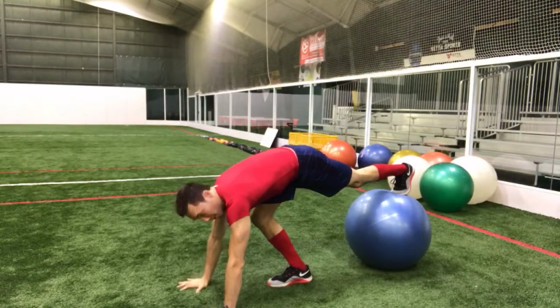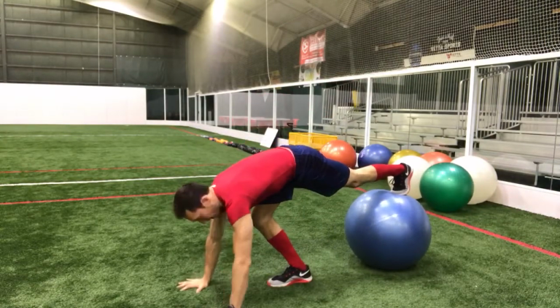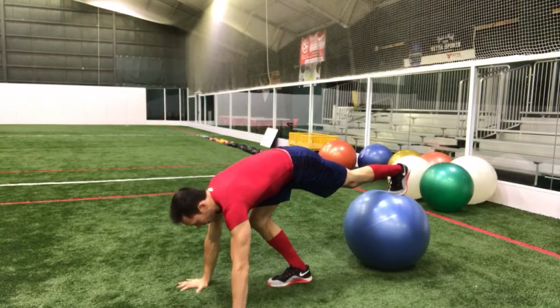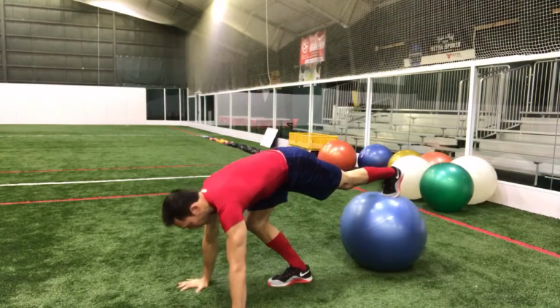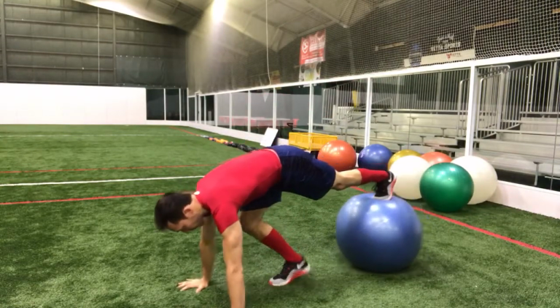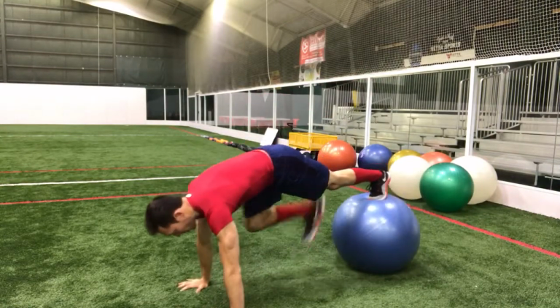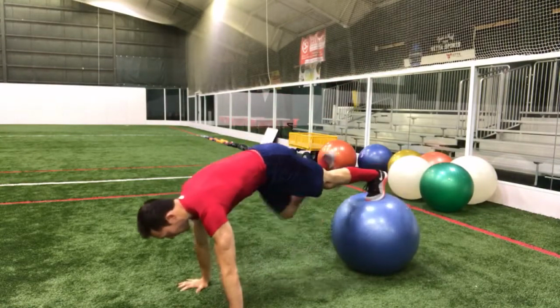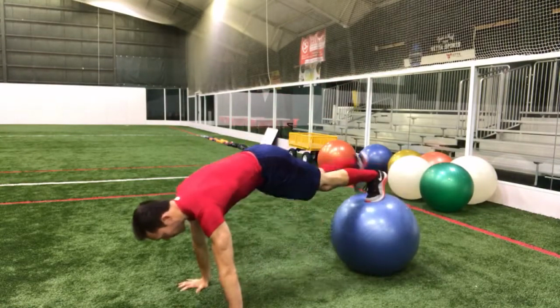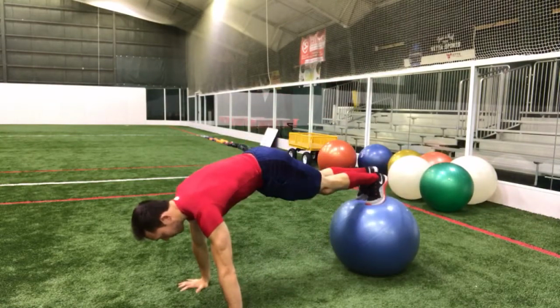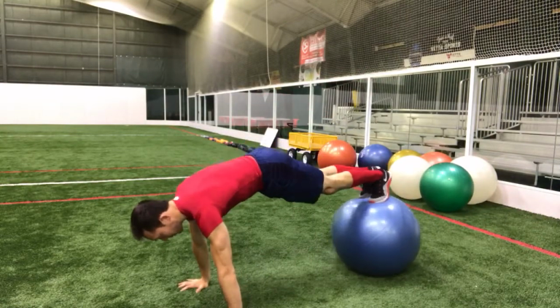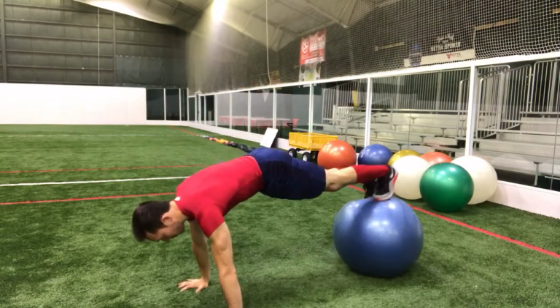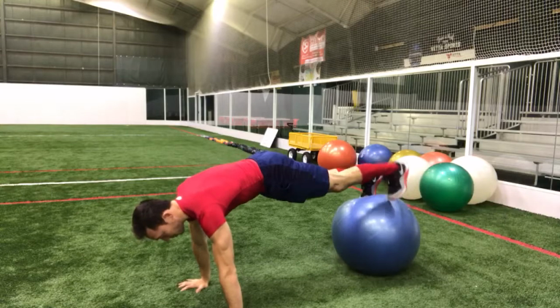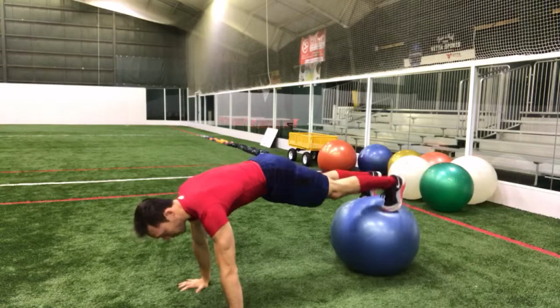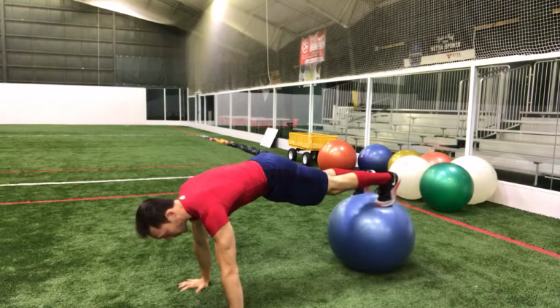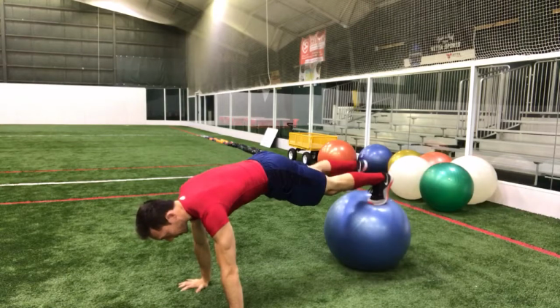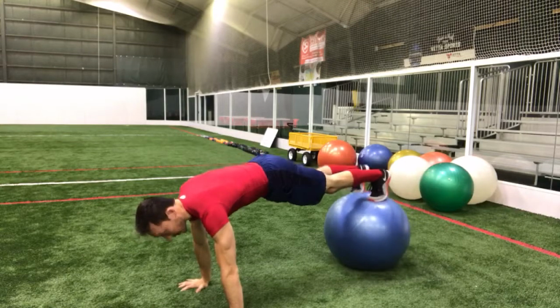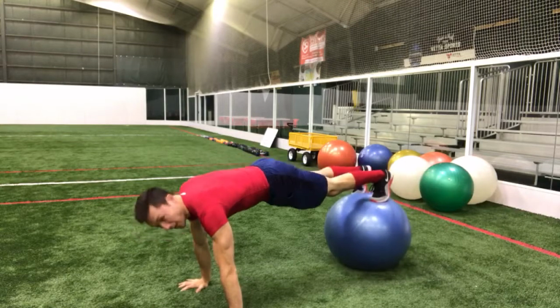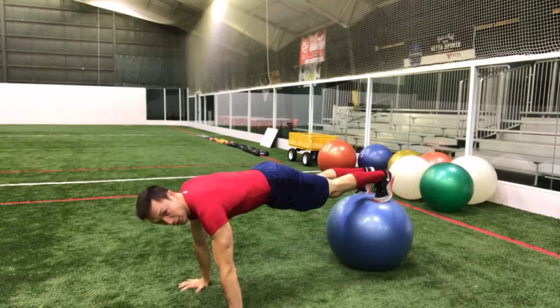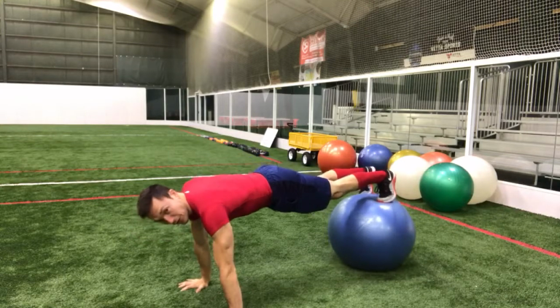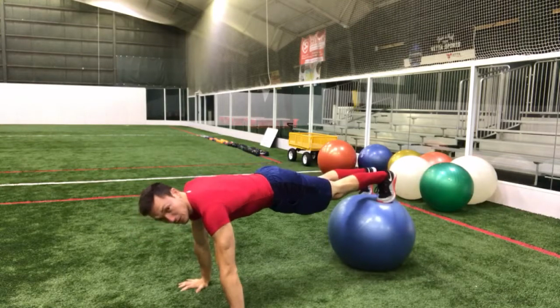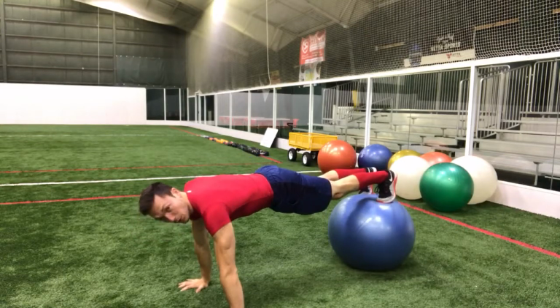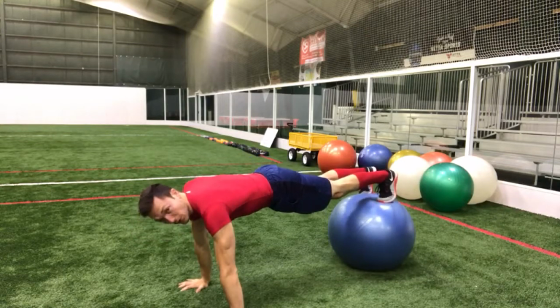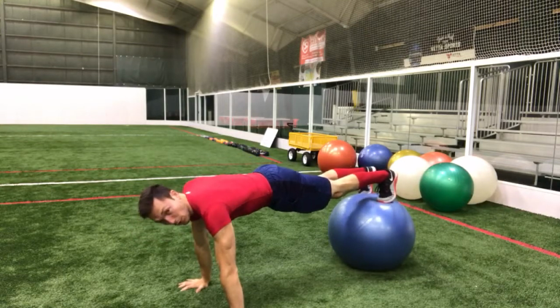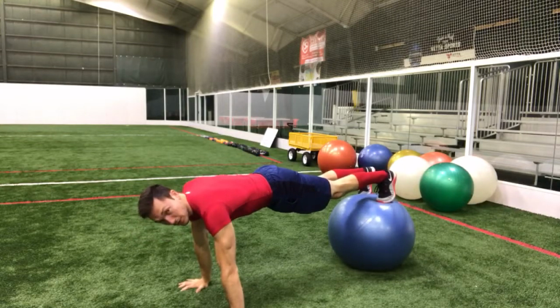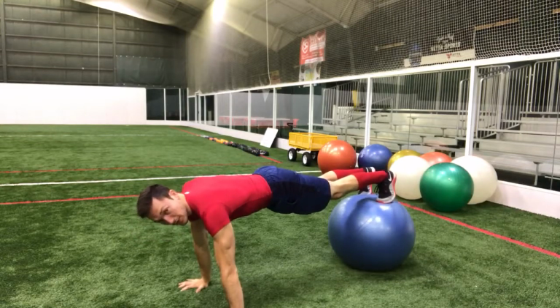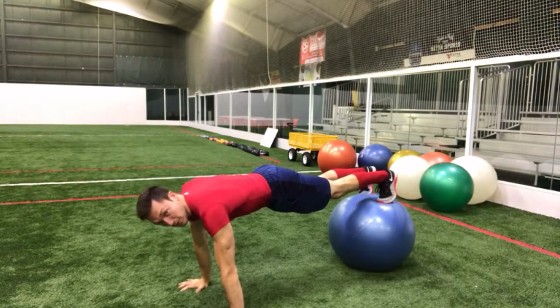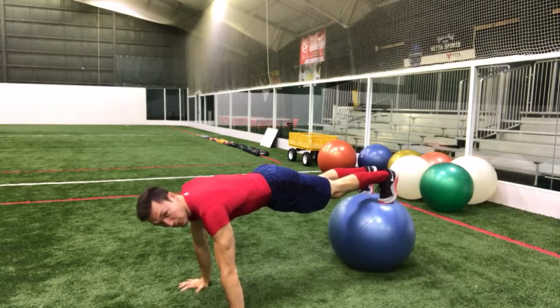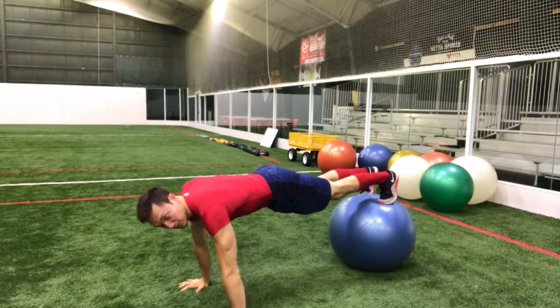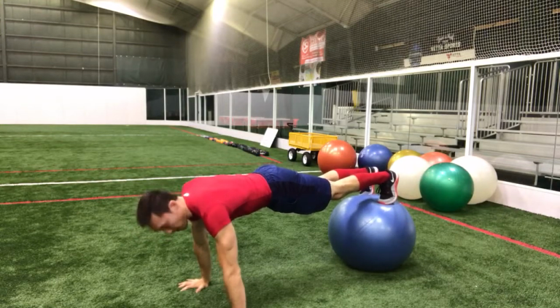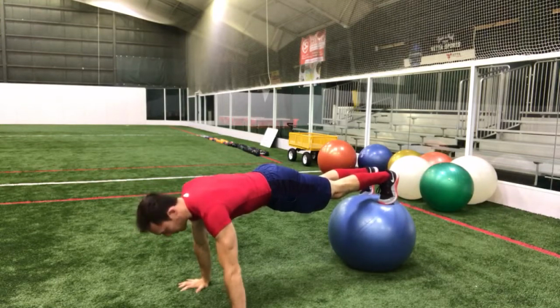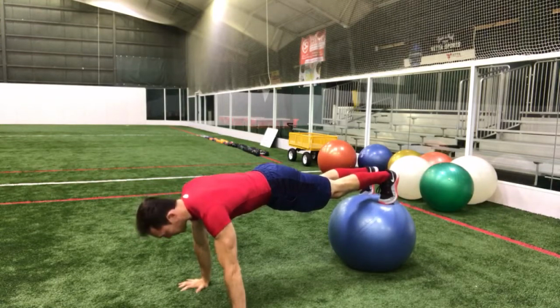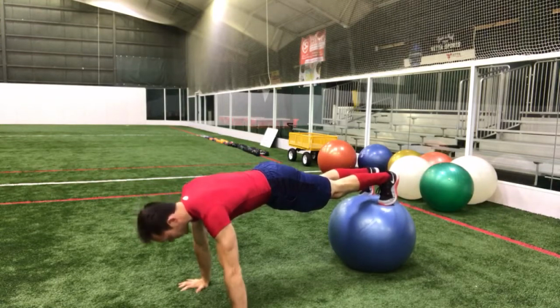I've got my hands on the floor. I've got my feet up on the ball right here. You can just work on holding this flat position.